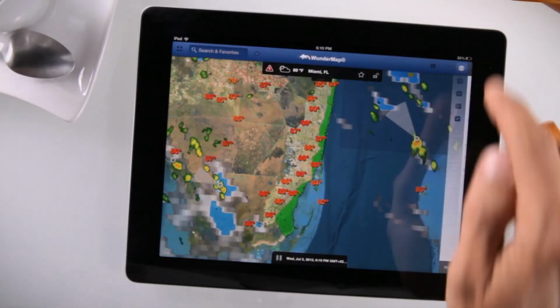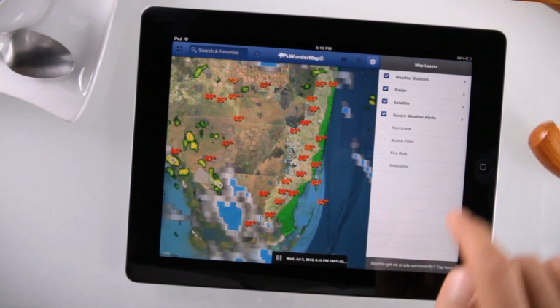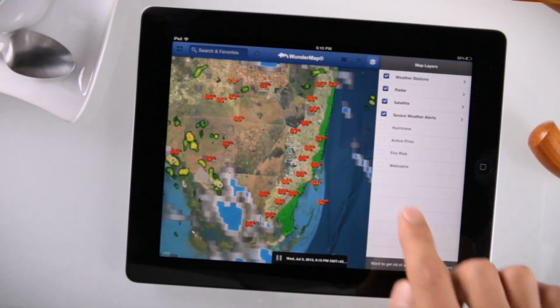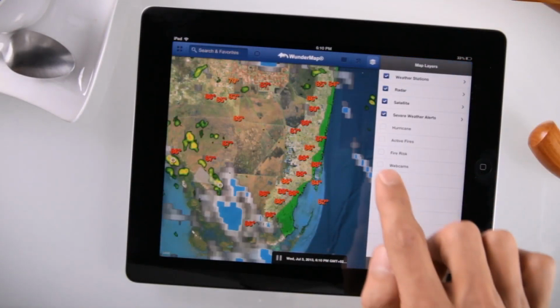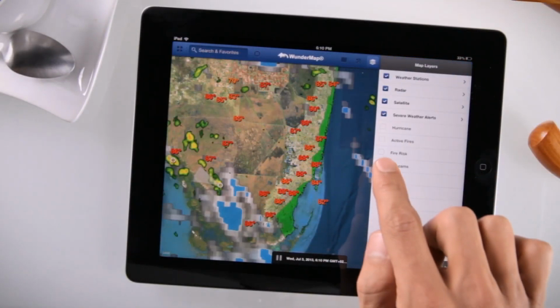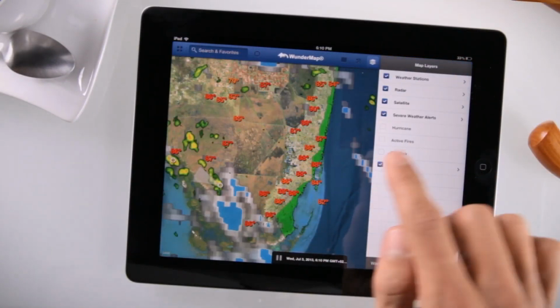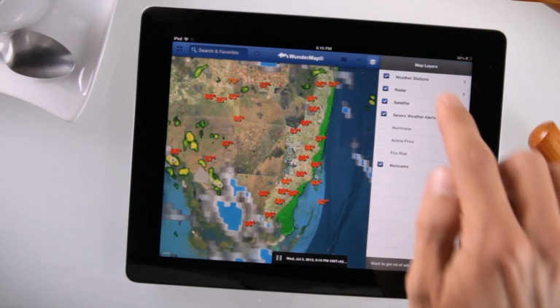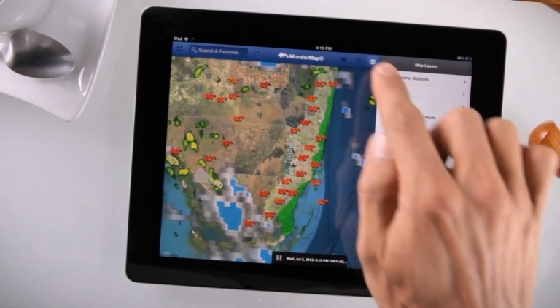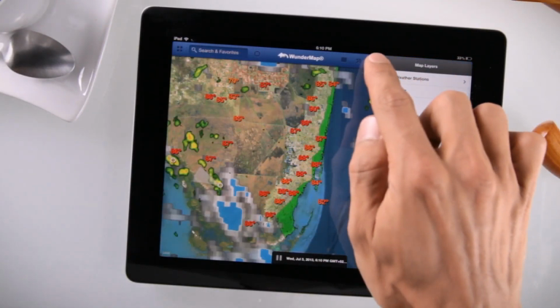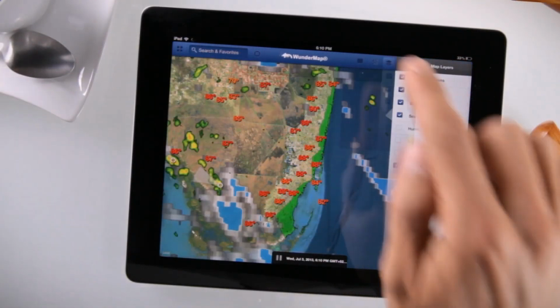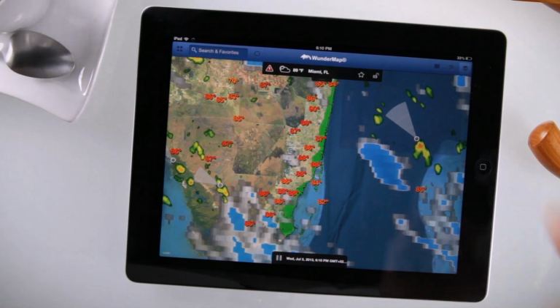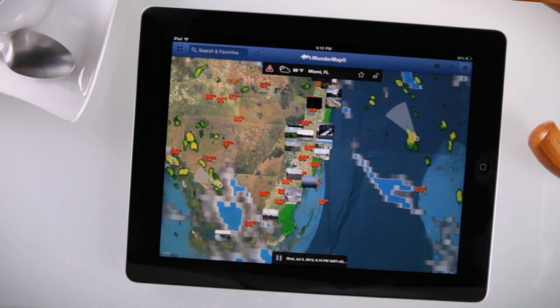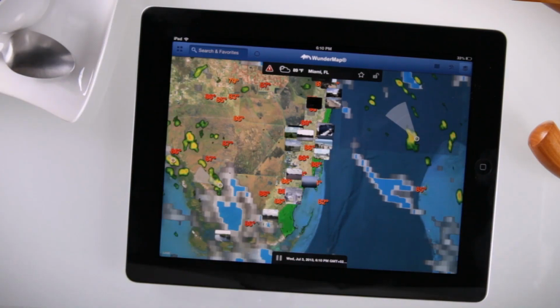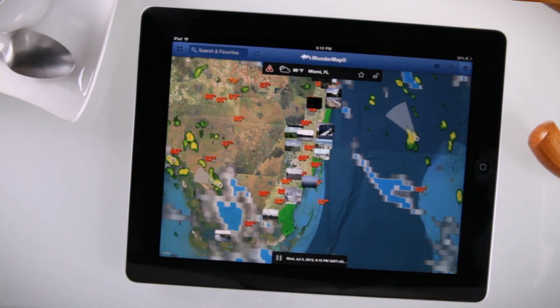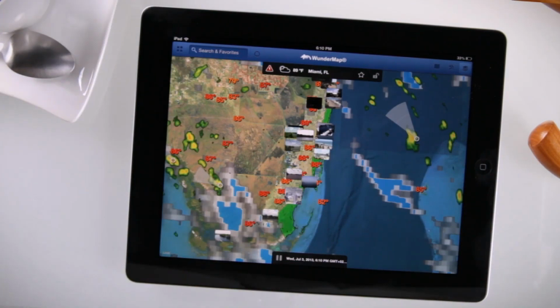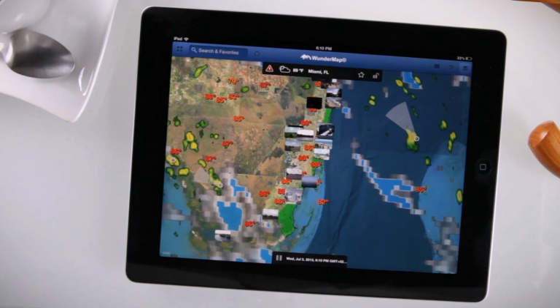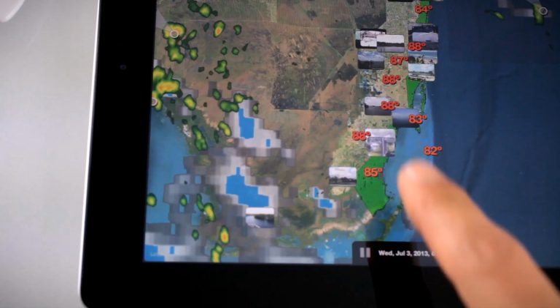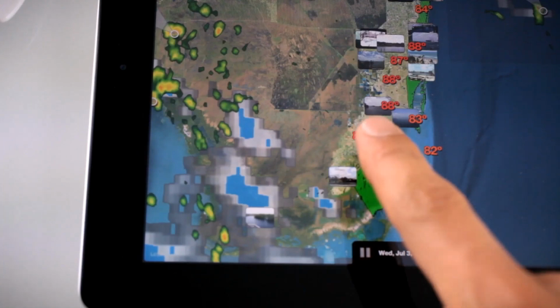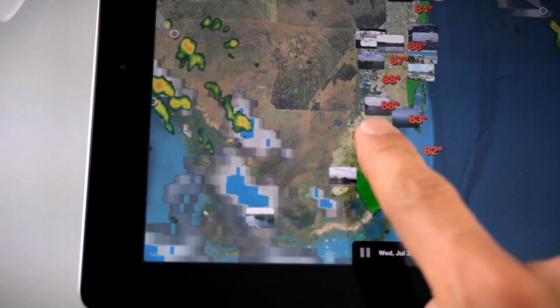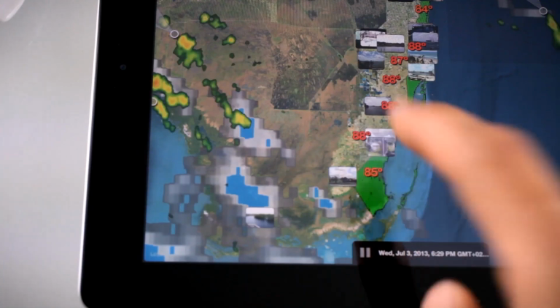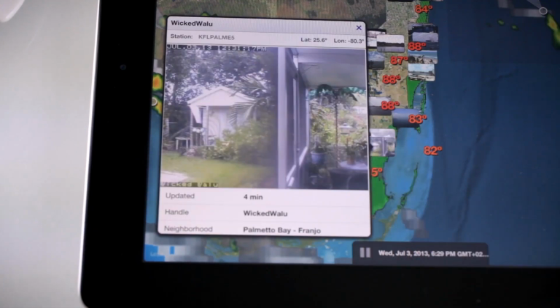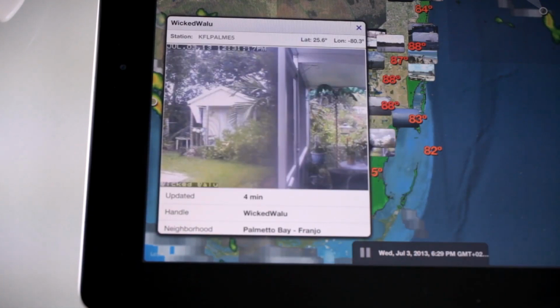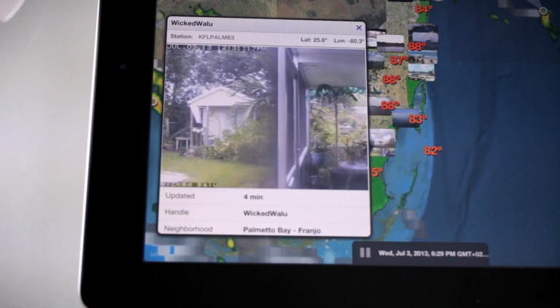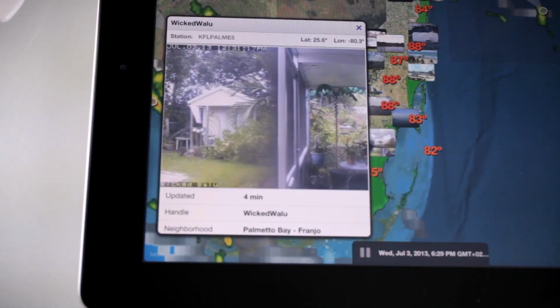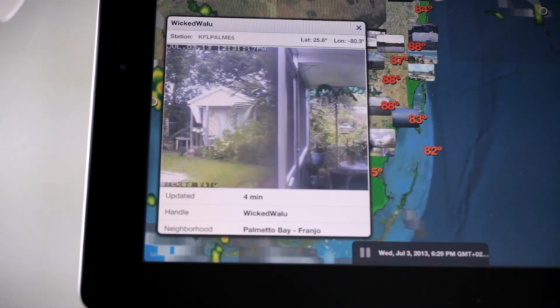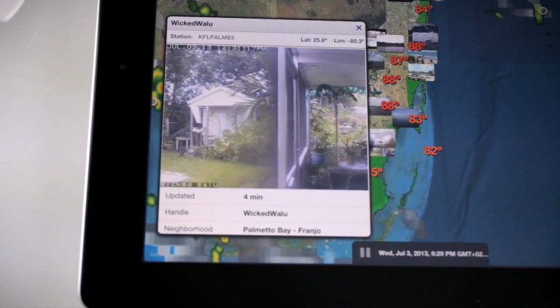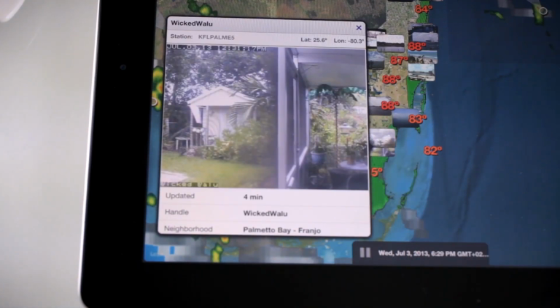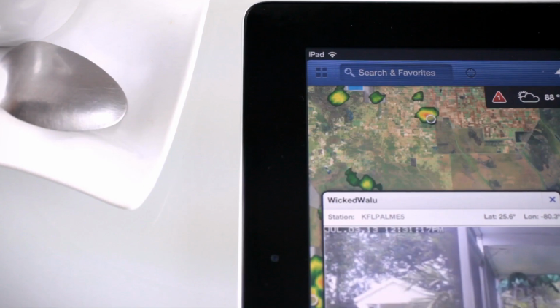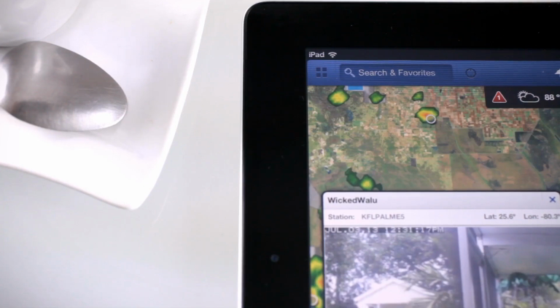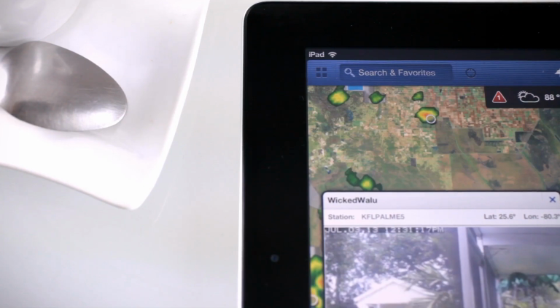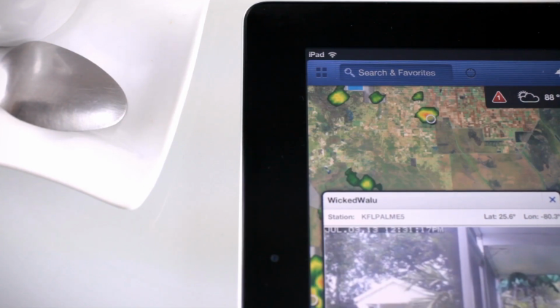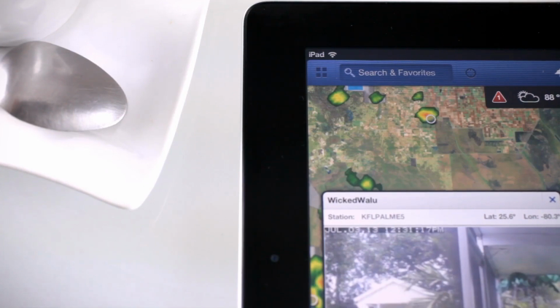Confirm conditions on the road, or your neighbor's backyard, and keep the wind at your back.